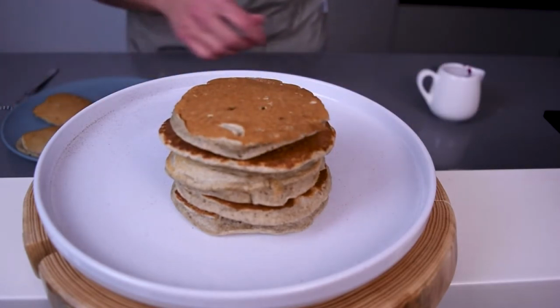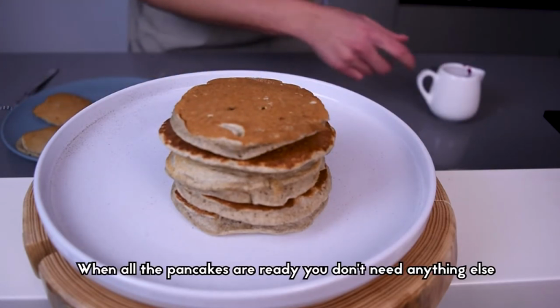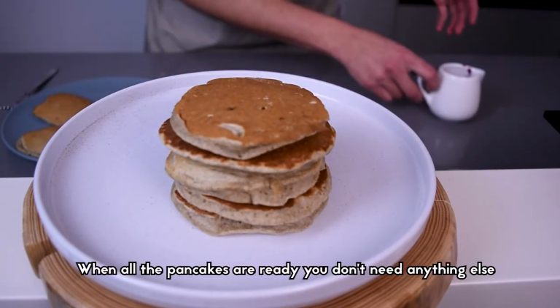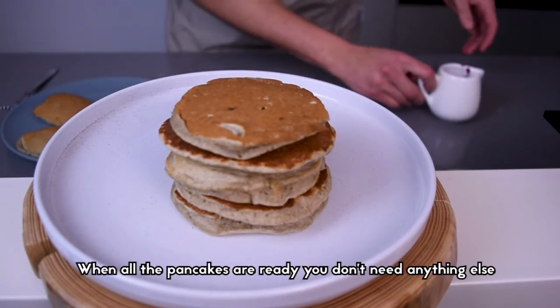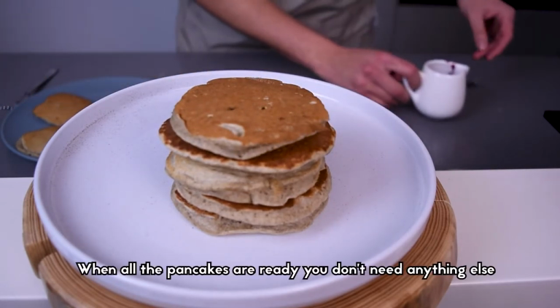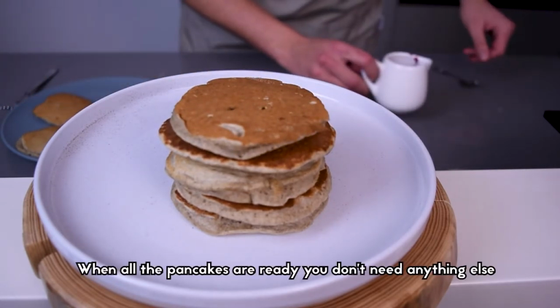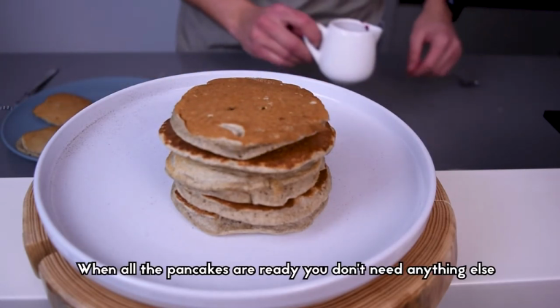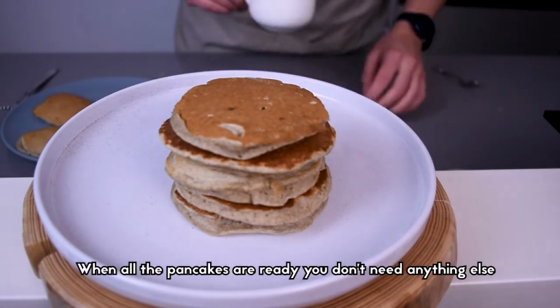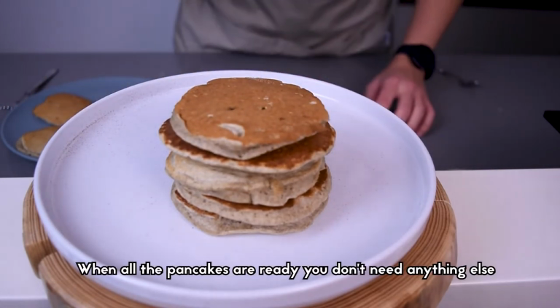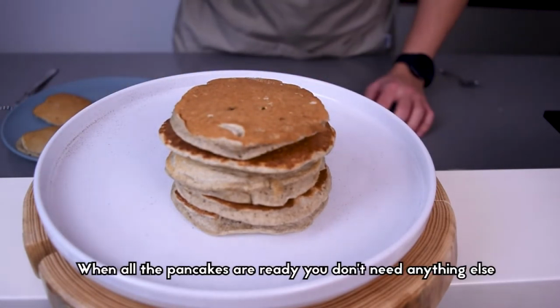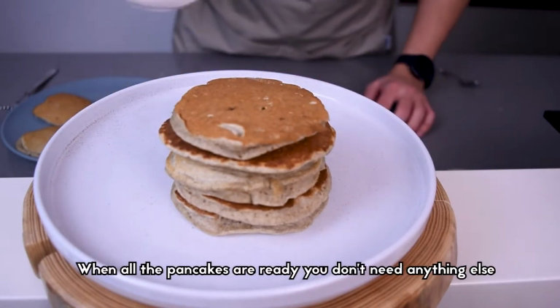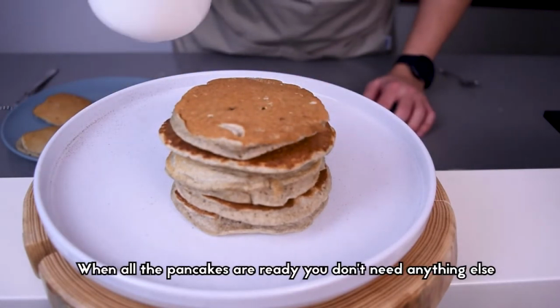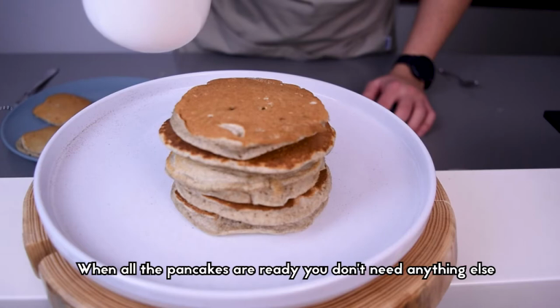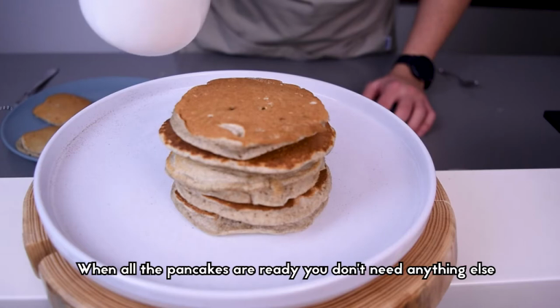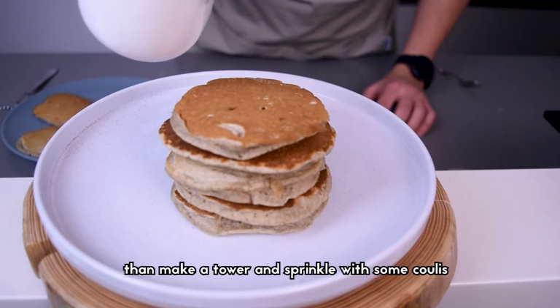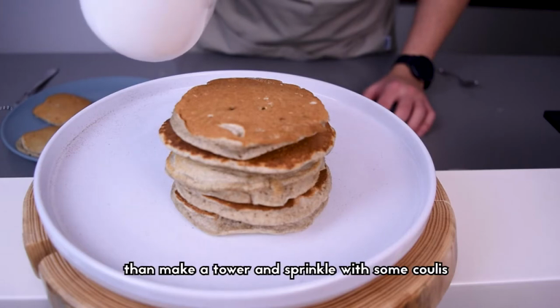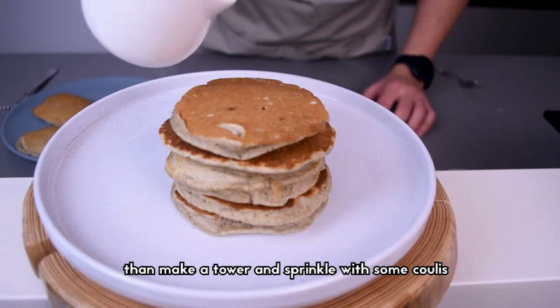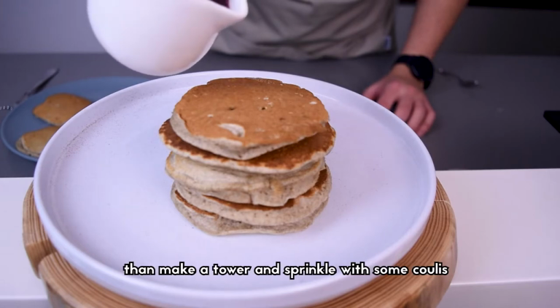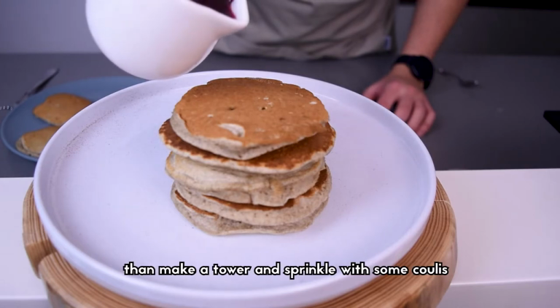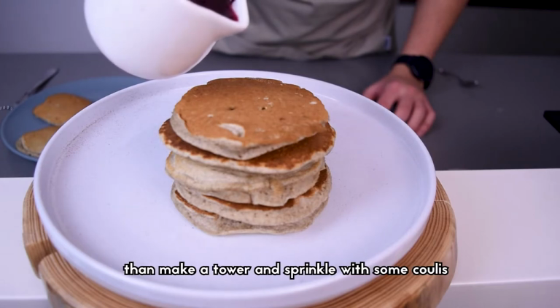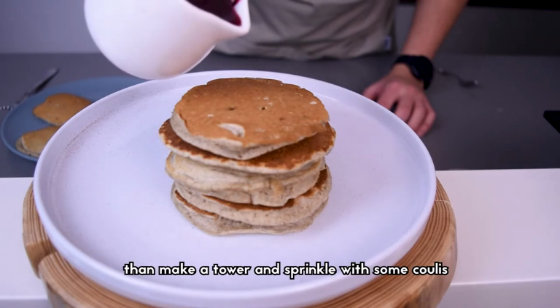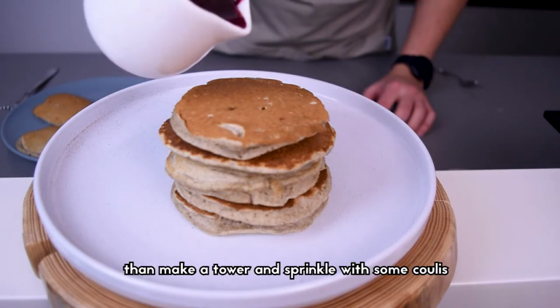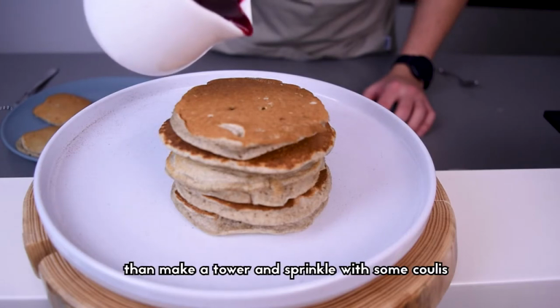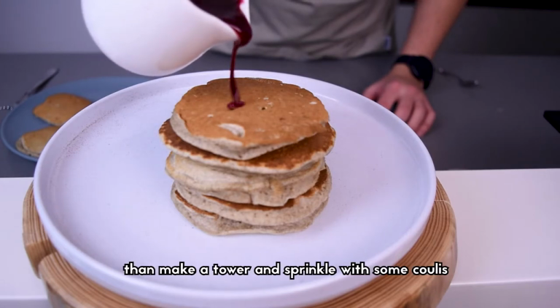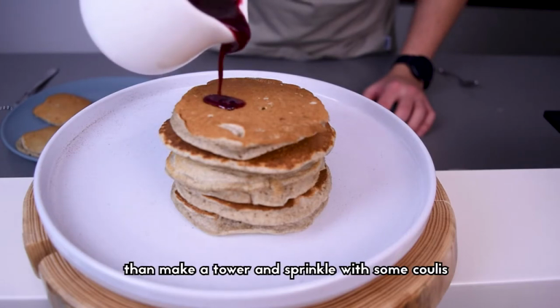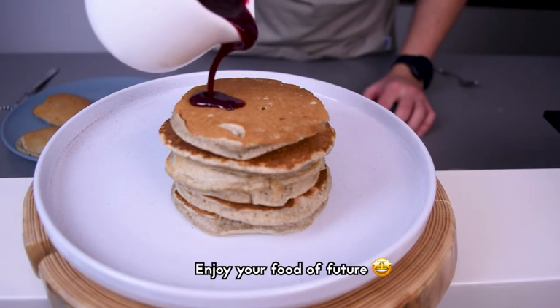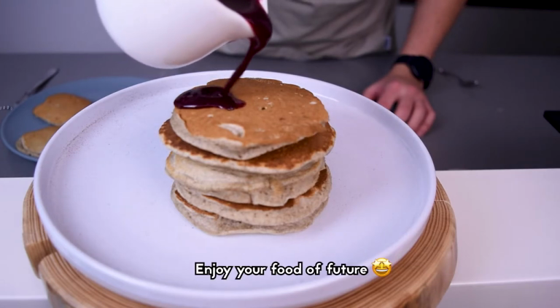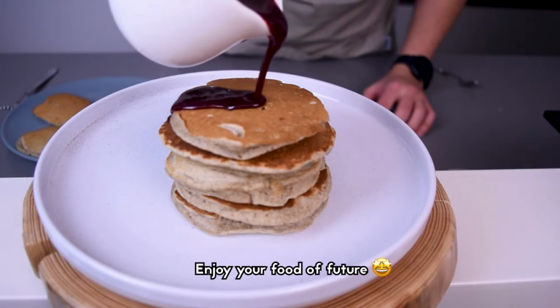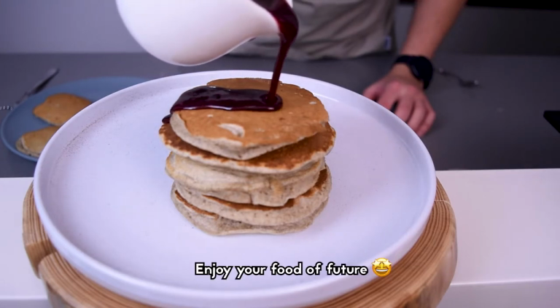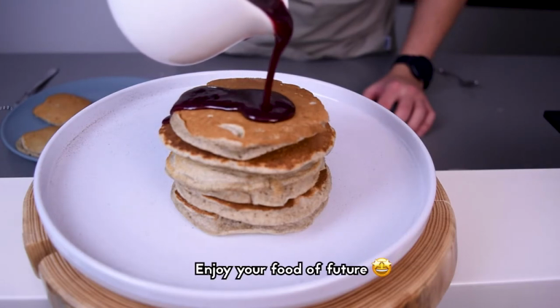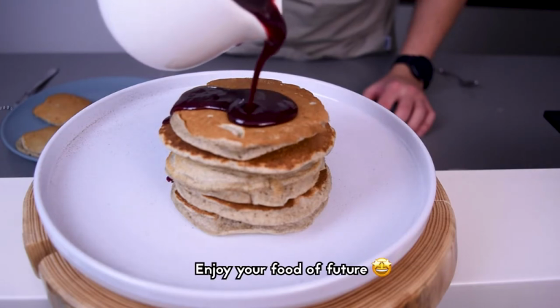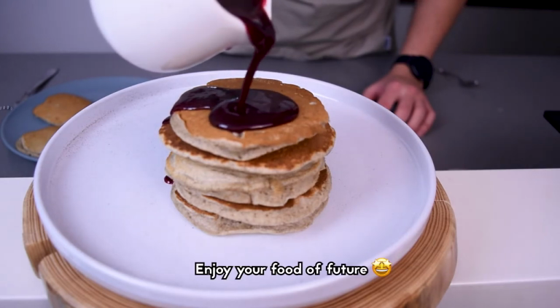When all the pancakes are ready, you don't need anything else — just make a tower and sprinkle with some coulis. Enjoy your food of the future!